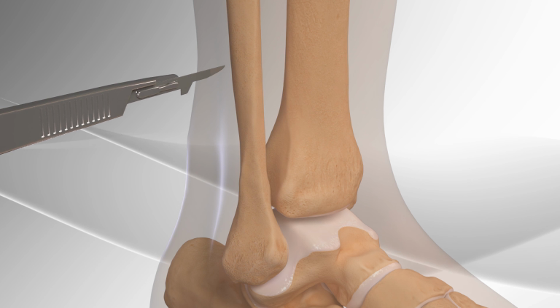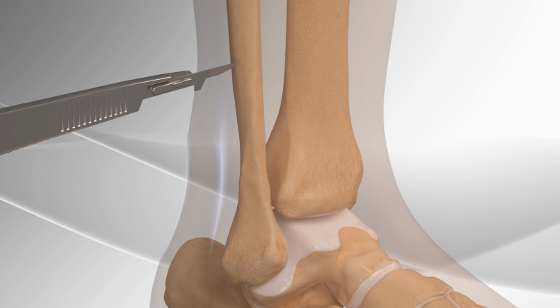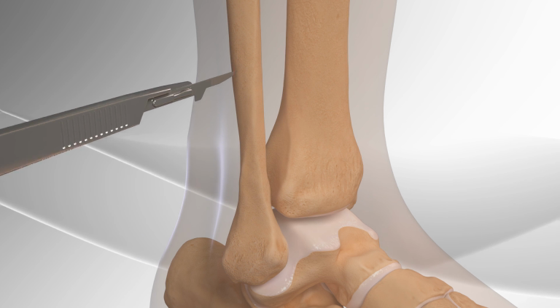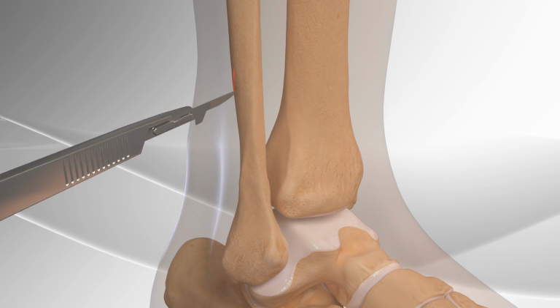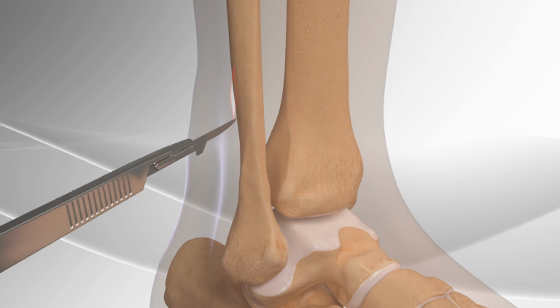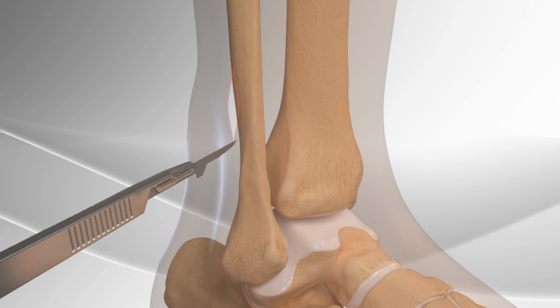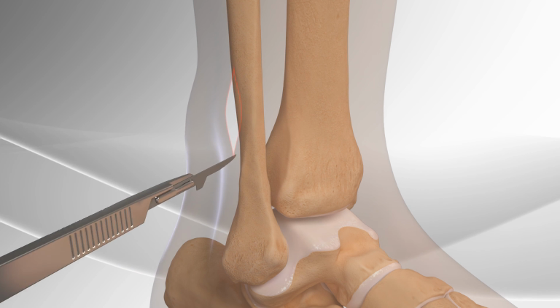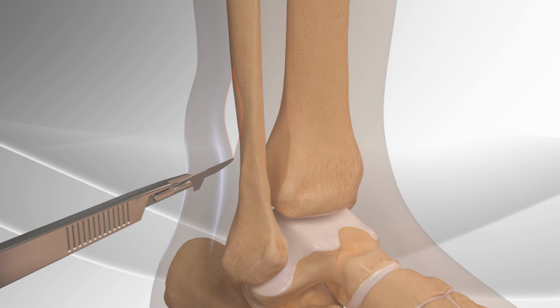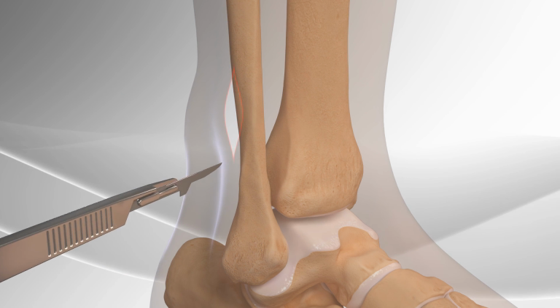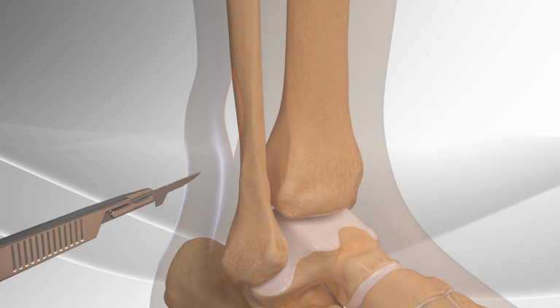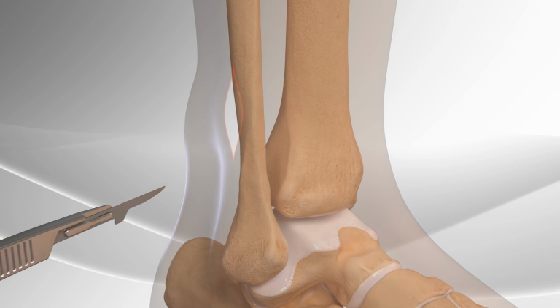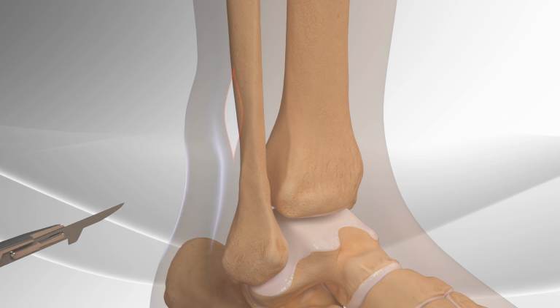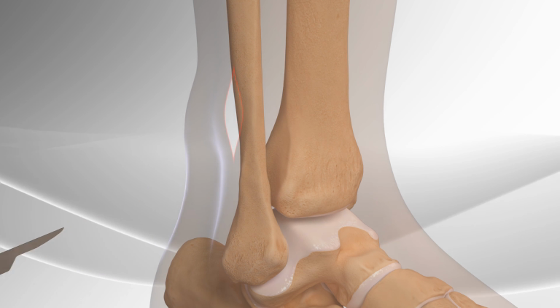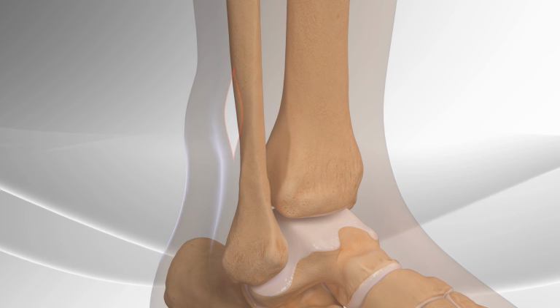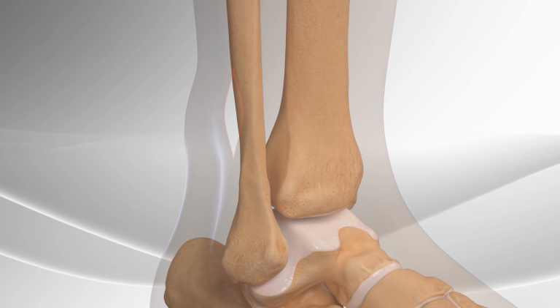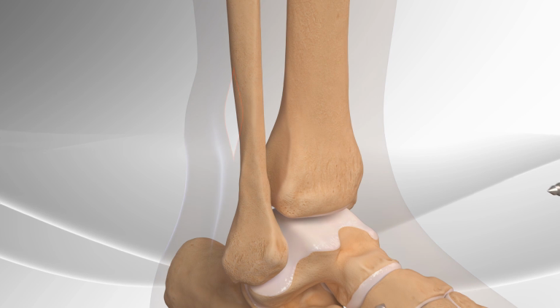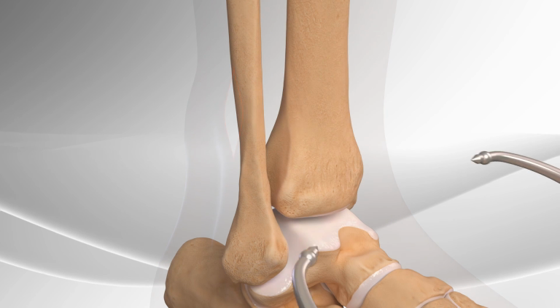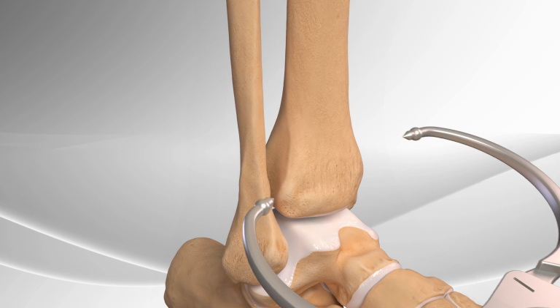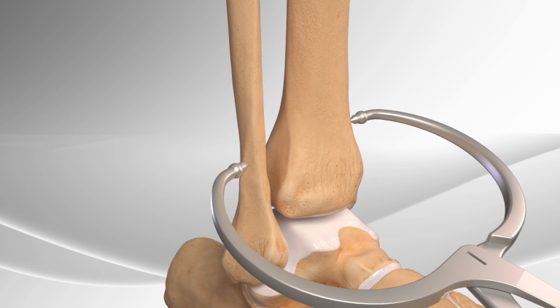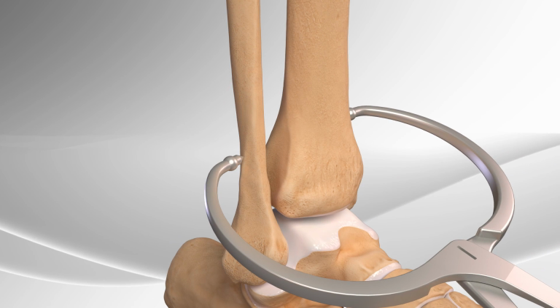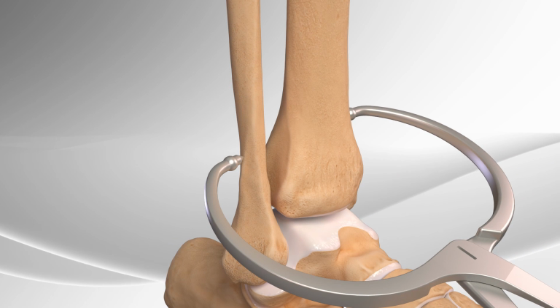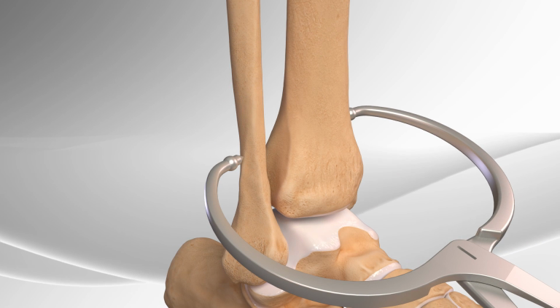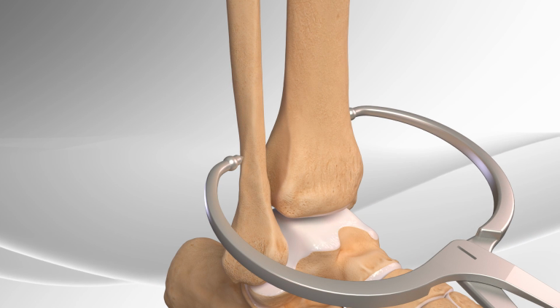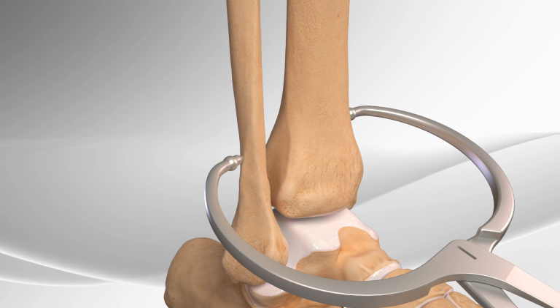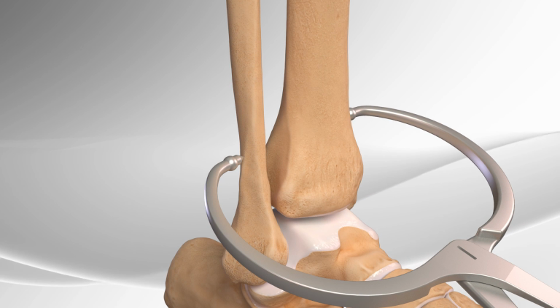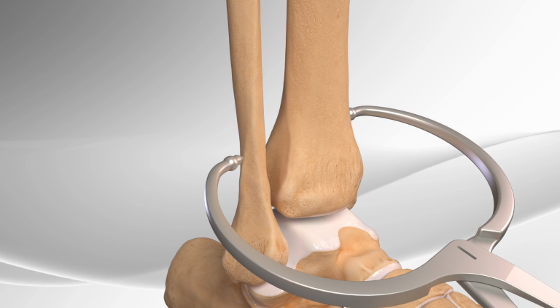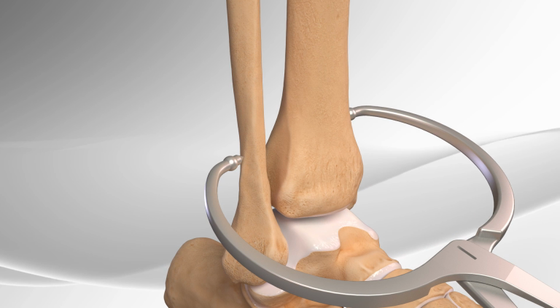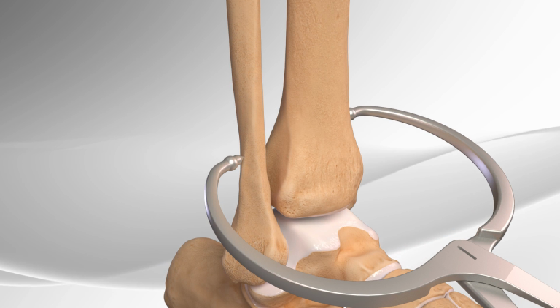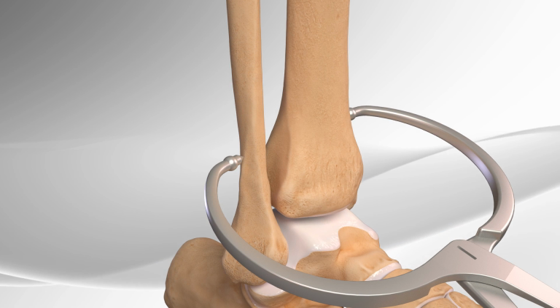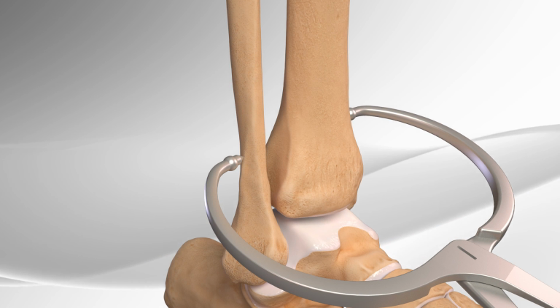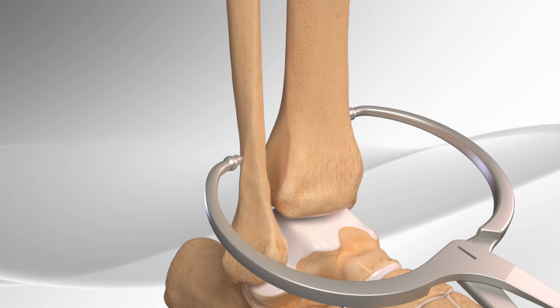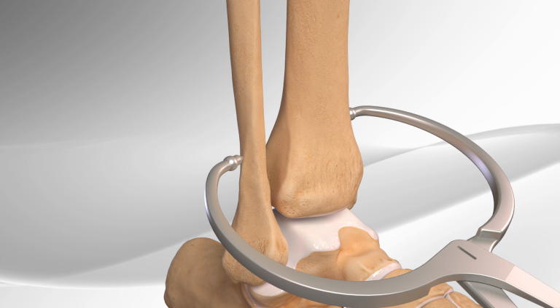First, an incision is made to access the injury. A clamp is used to help close the space between the fibula and tibia.